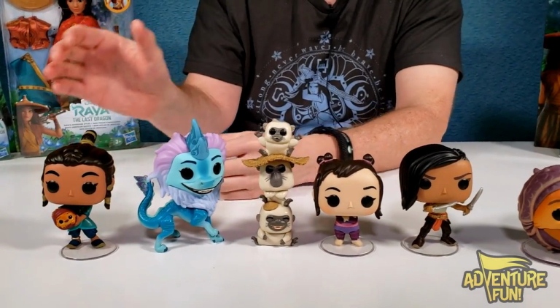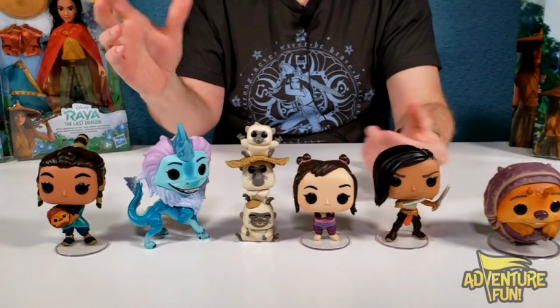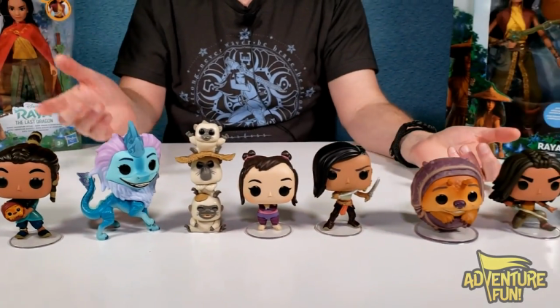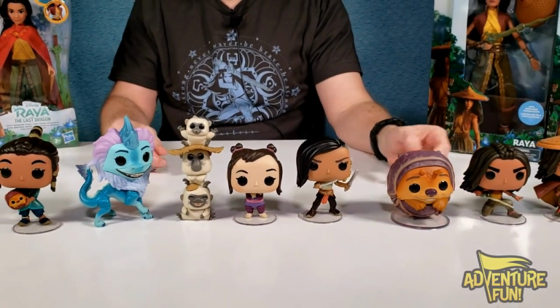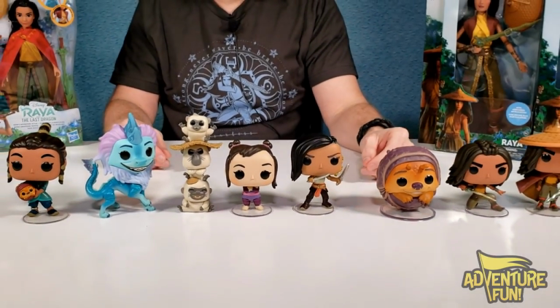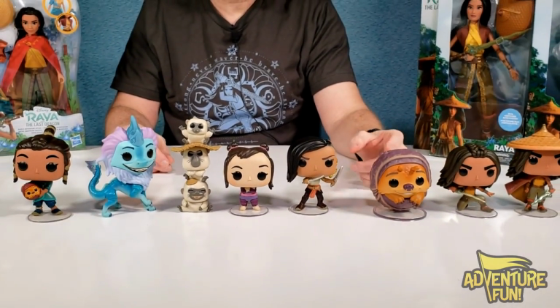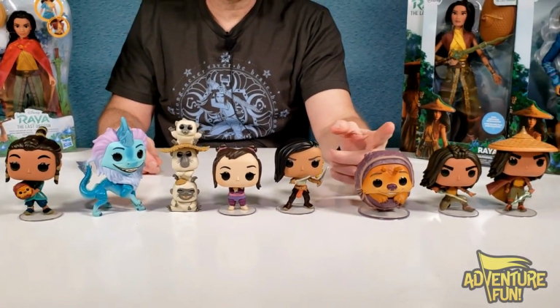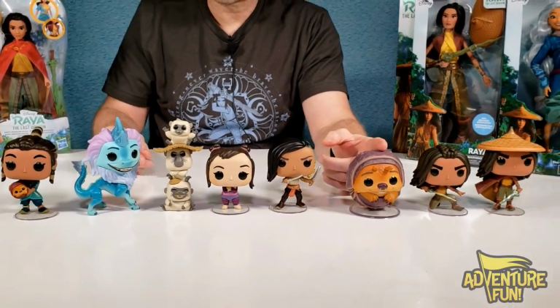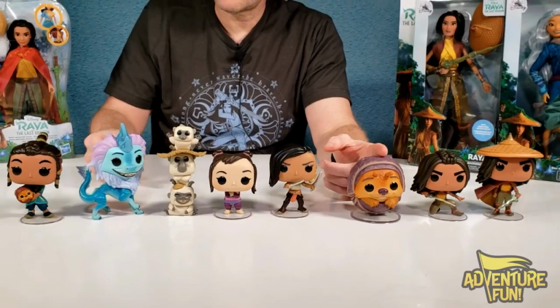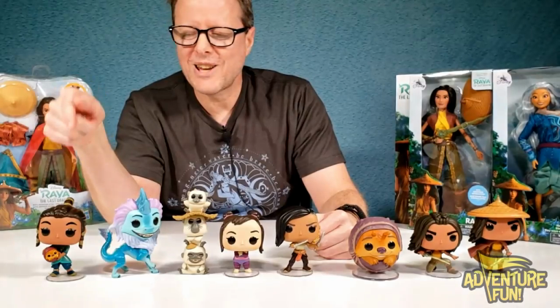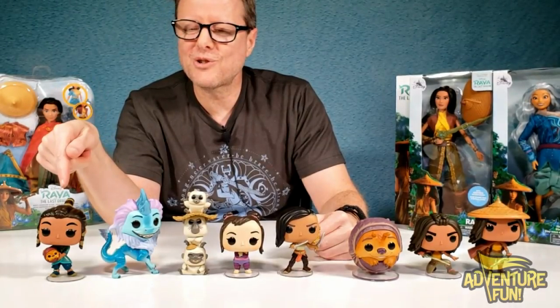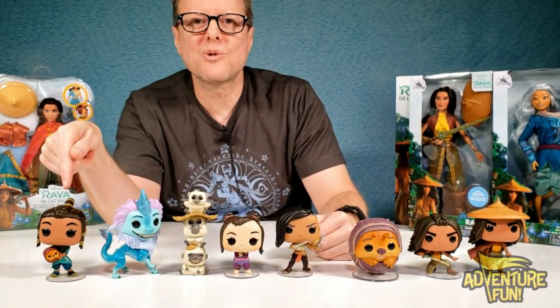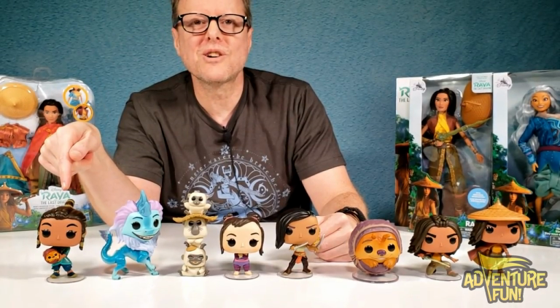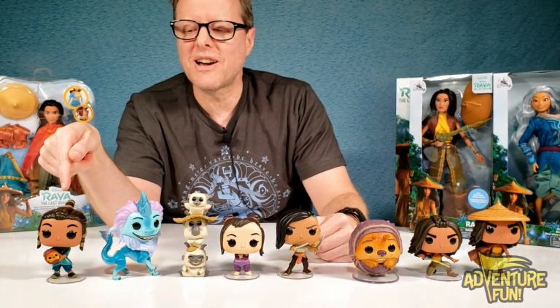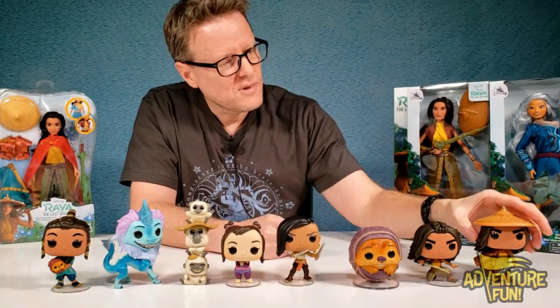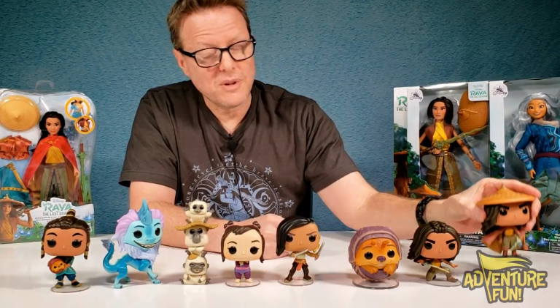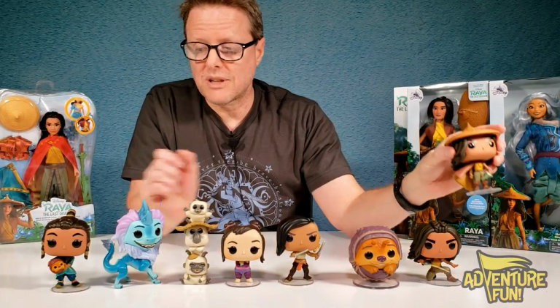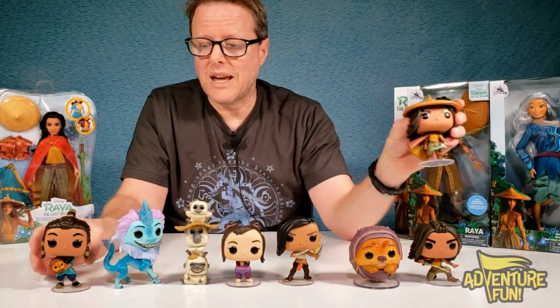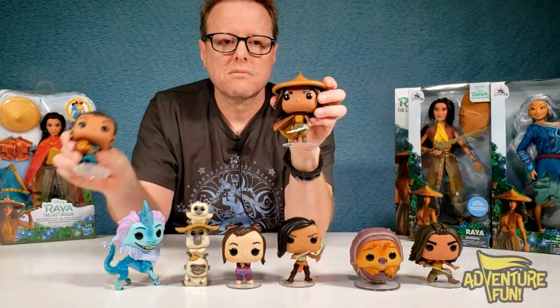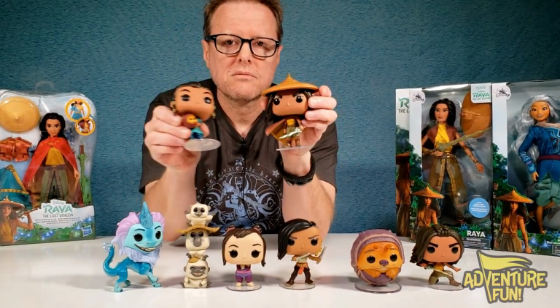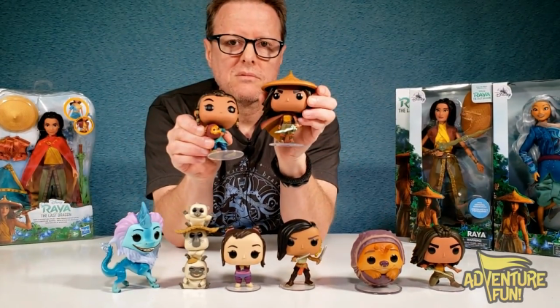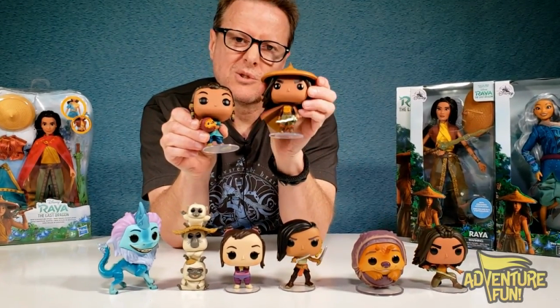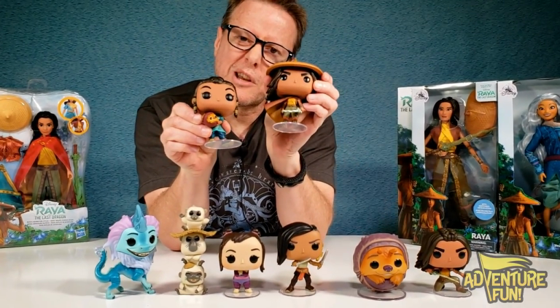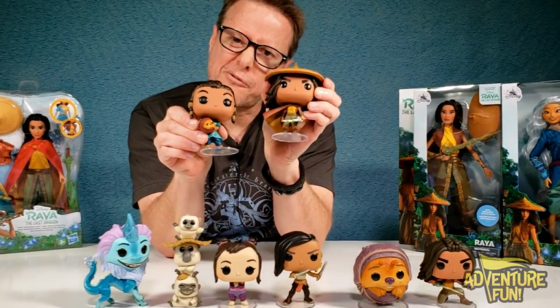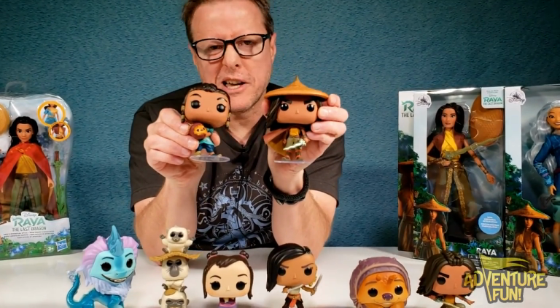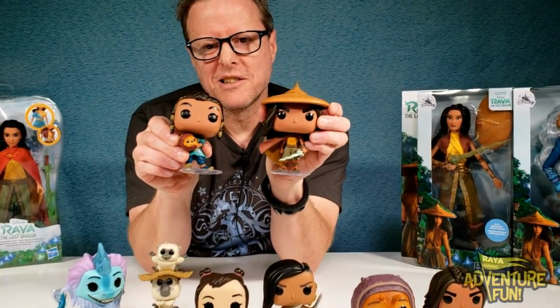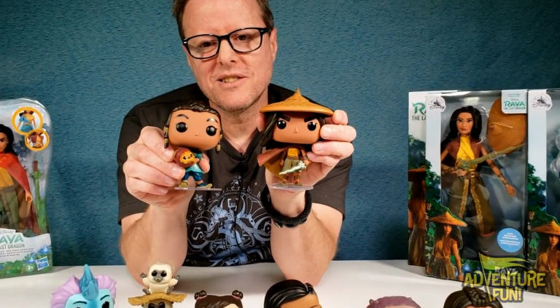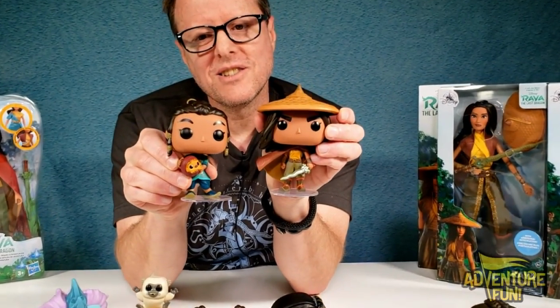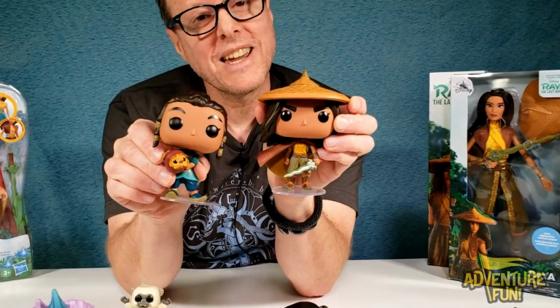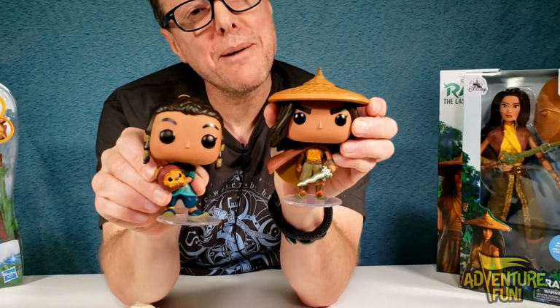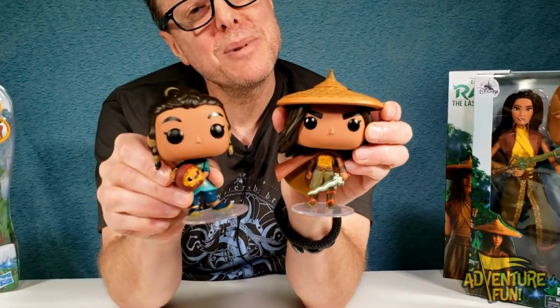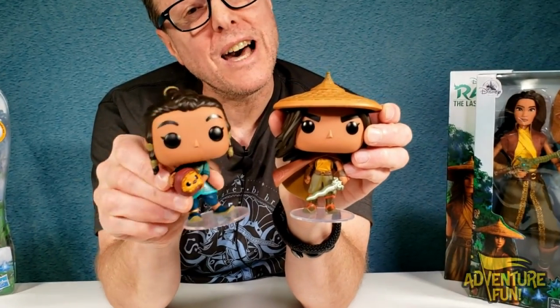Out of all eight of them, my favorites are Tuk-Tuk and Tuk-Tuk with young Raya. She's ready to fight and just happy to be alive.